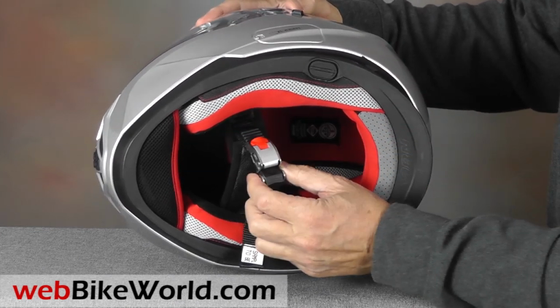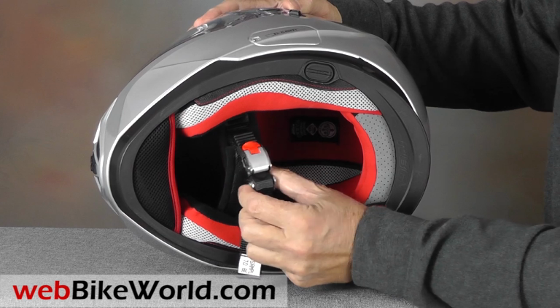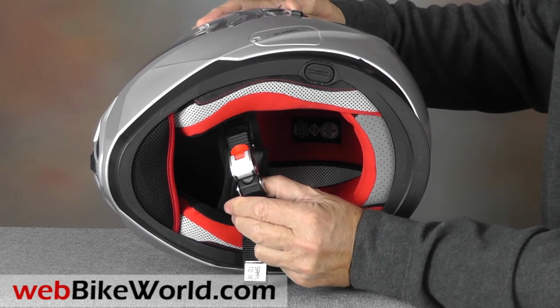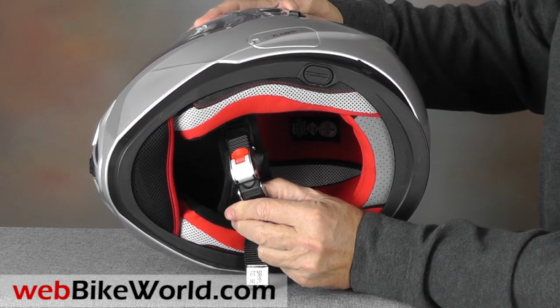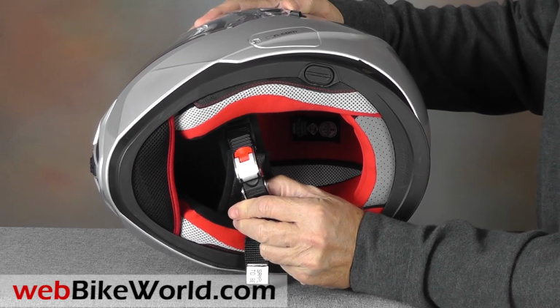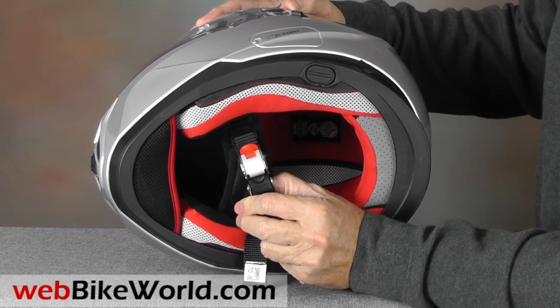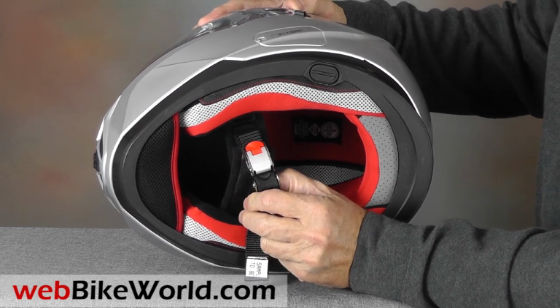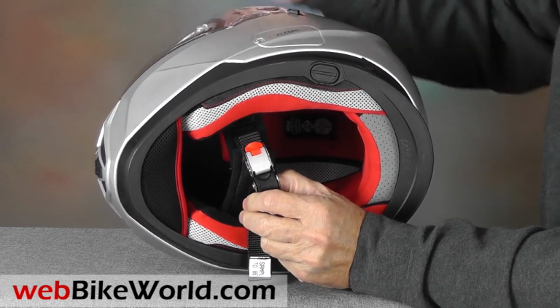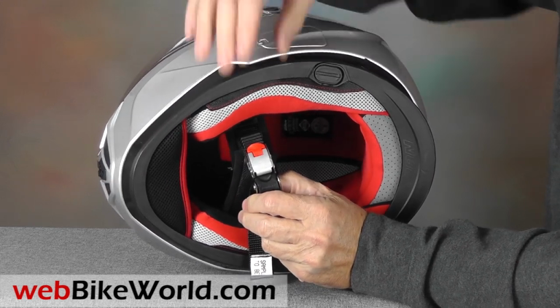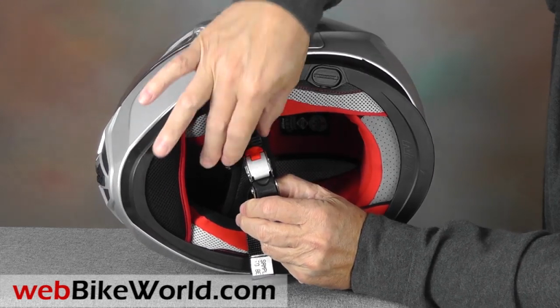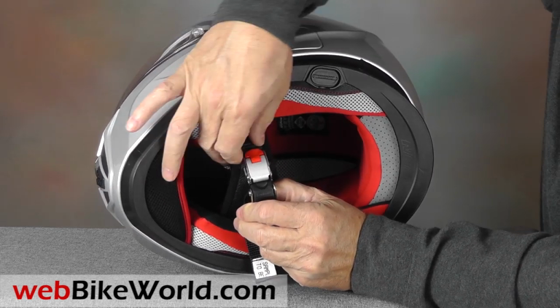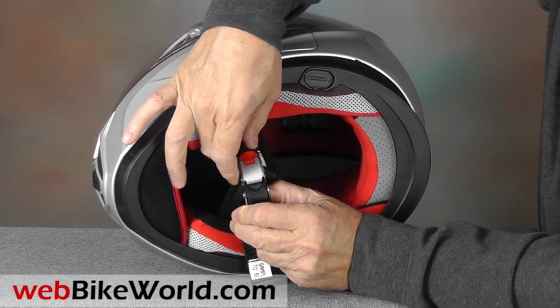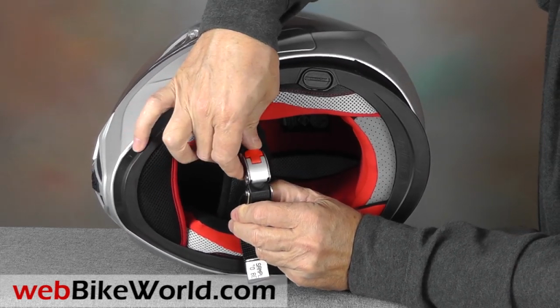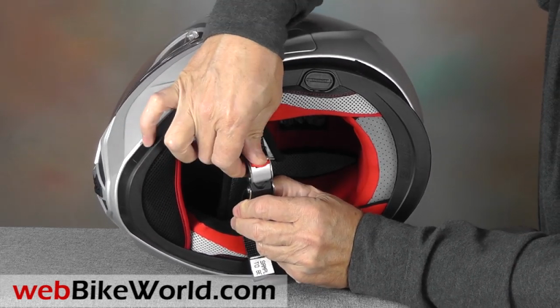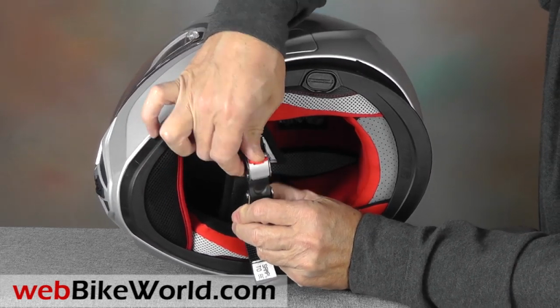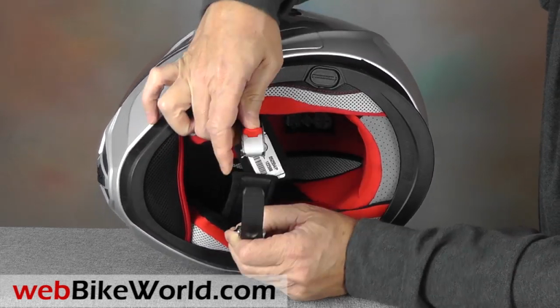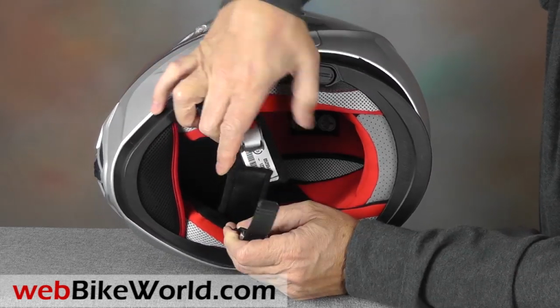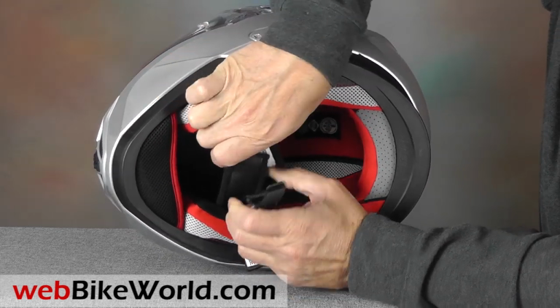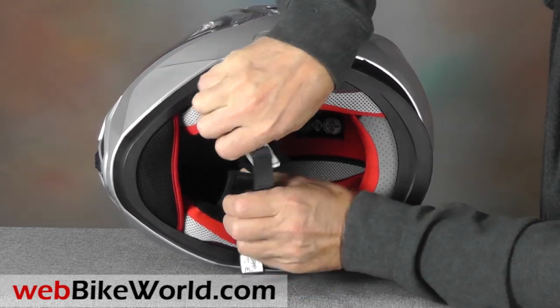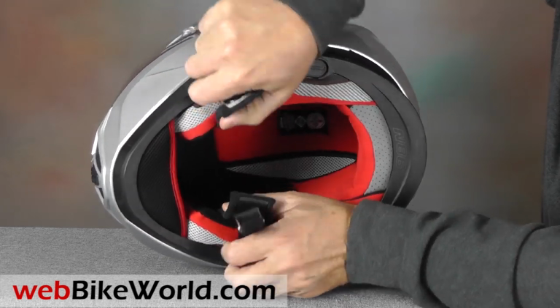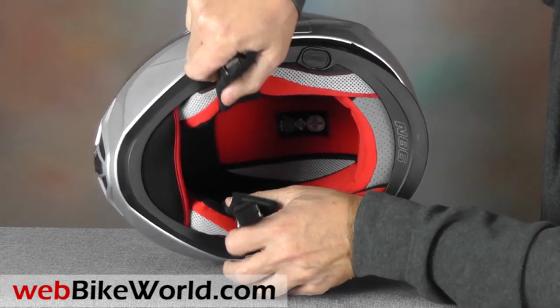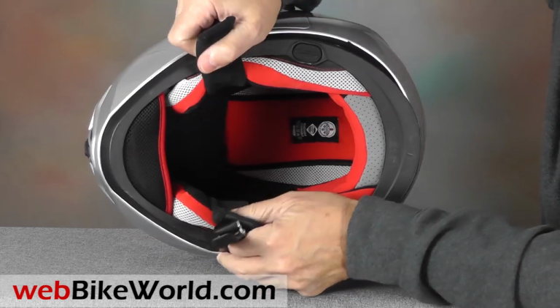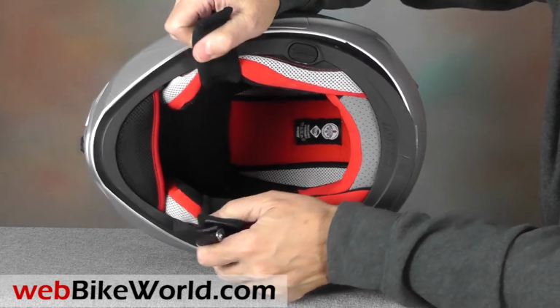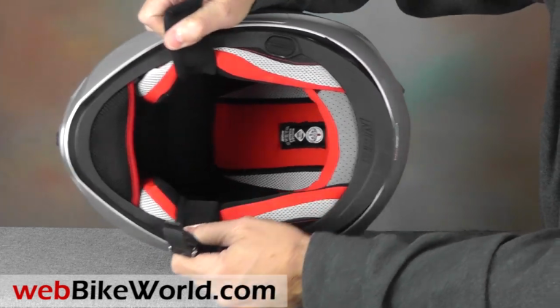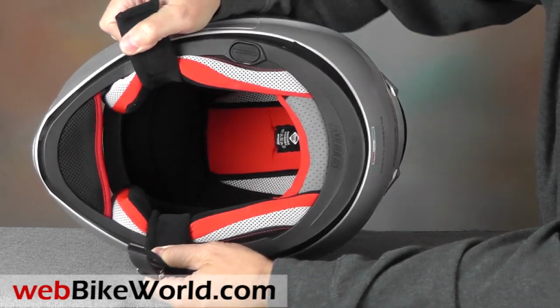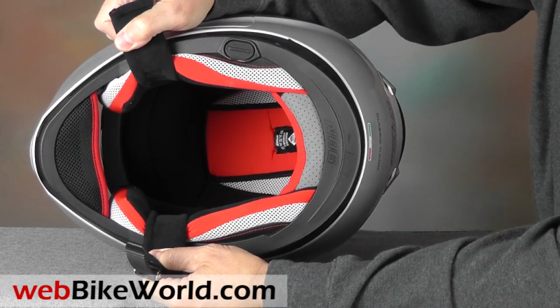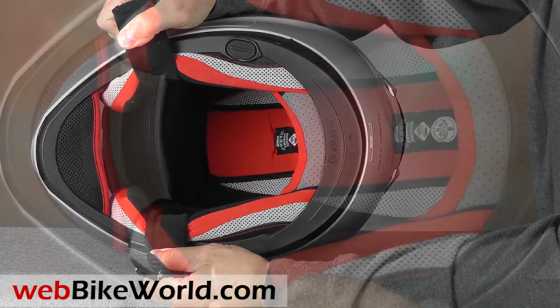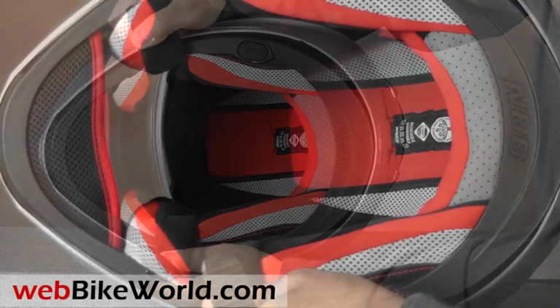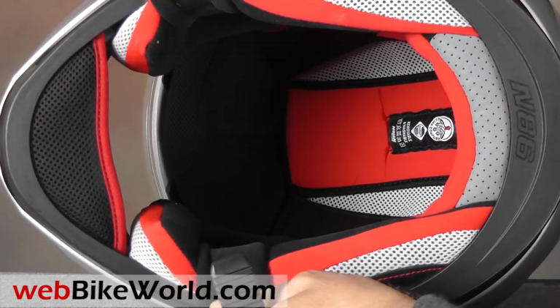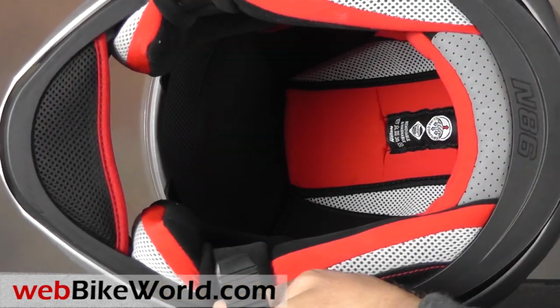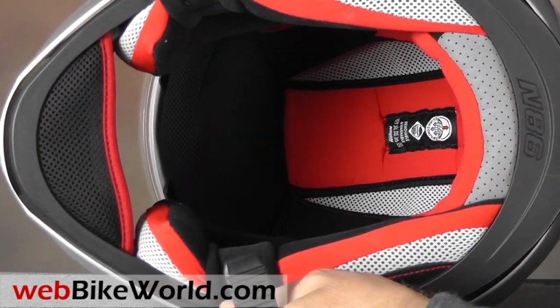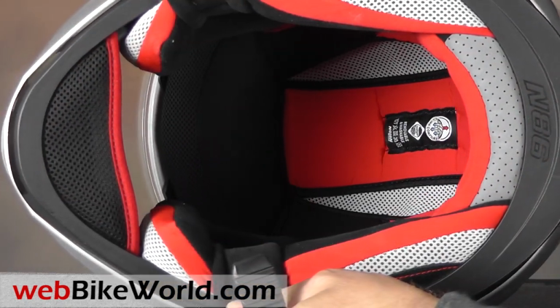The N86 has a micro-lock chin strap adjustment system with padding underneath, and the helmet has a built-in chin curtain also.